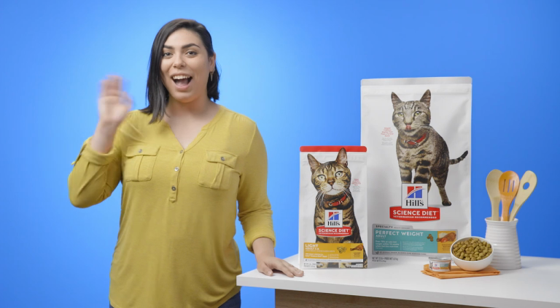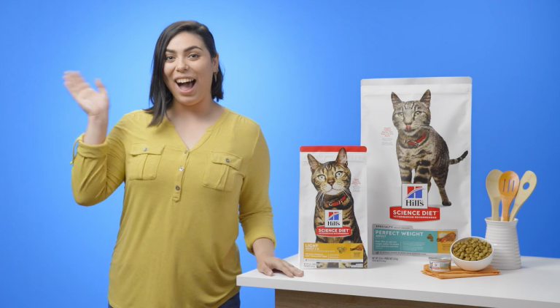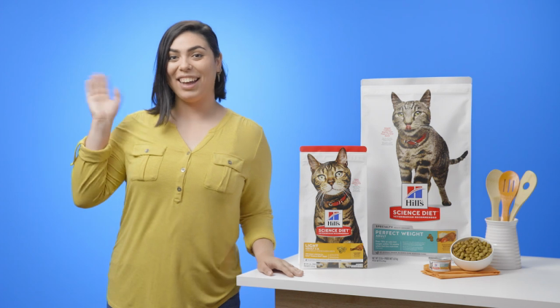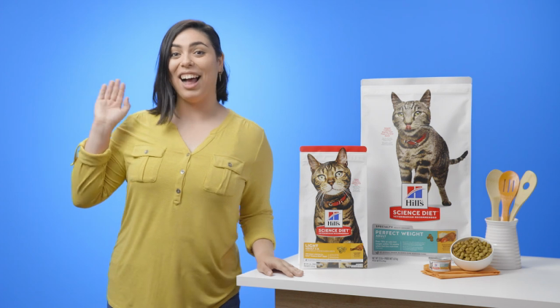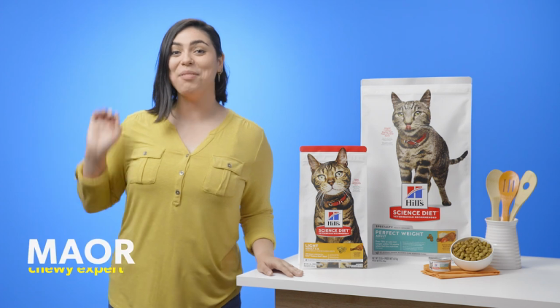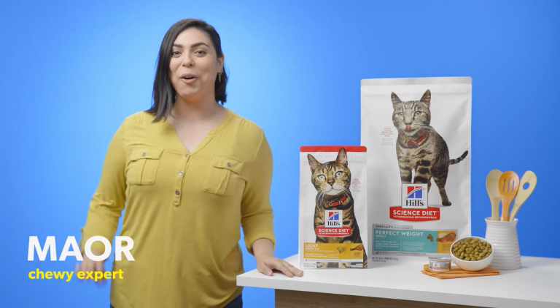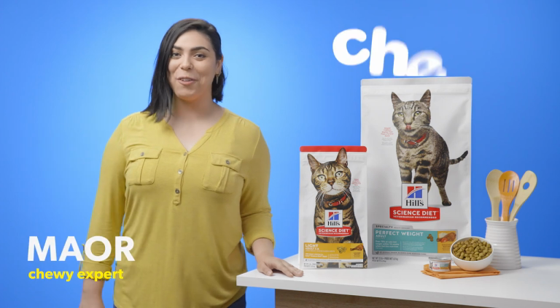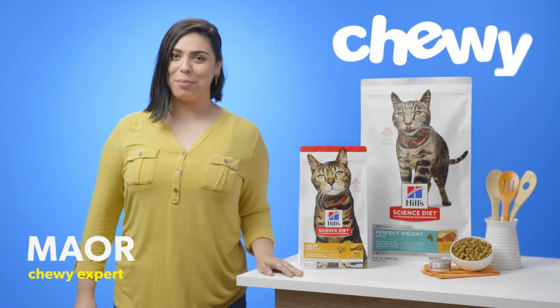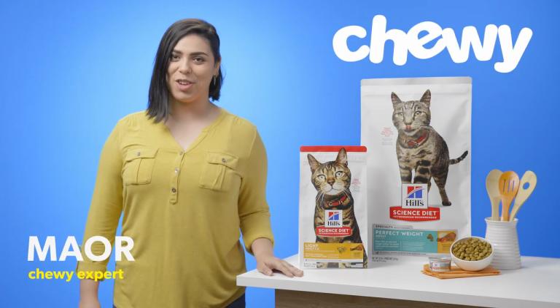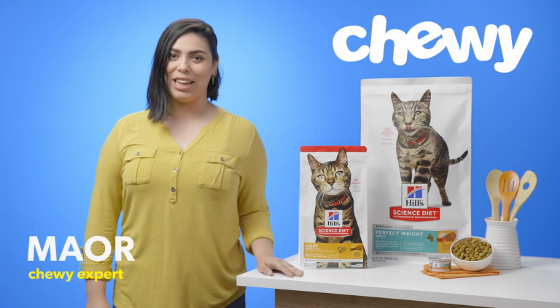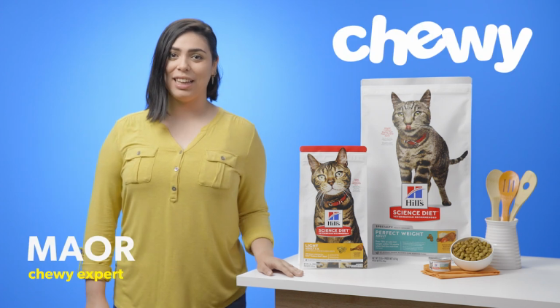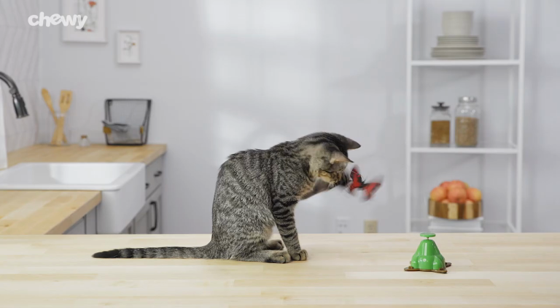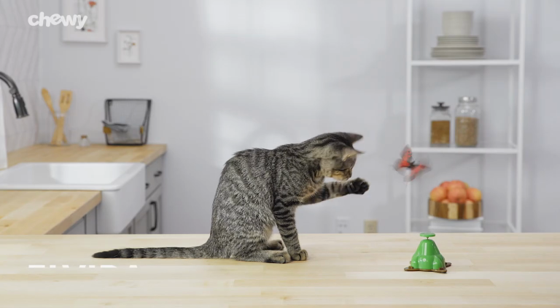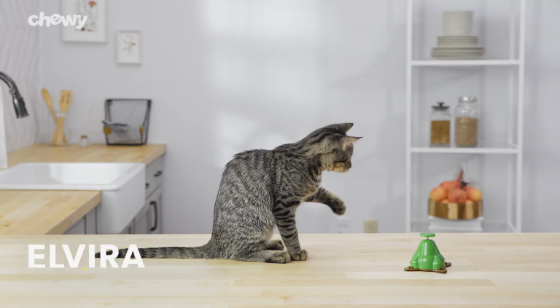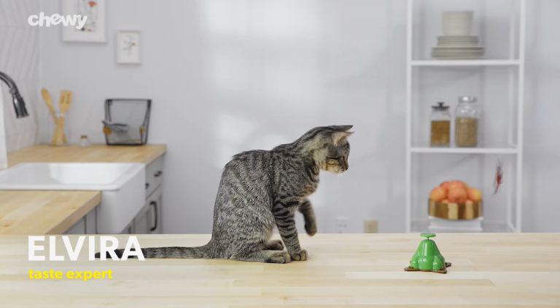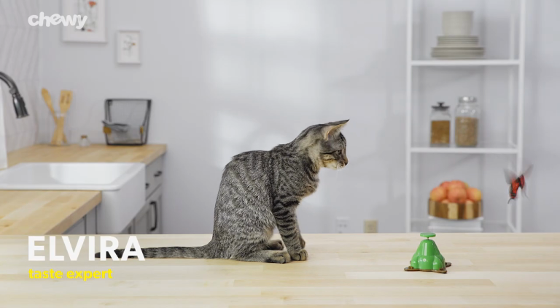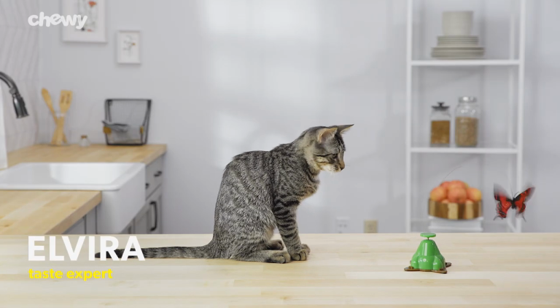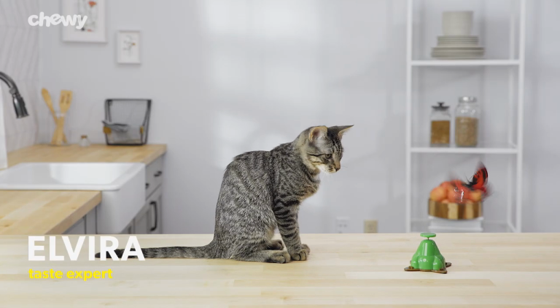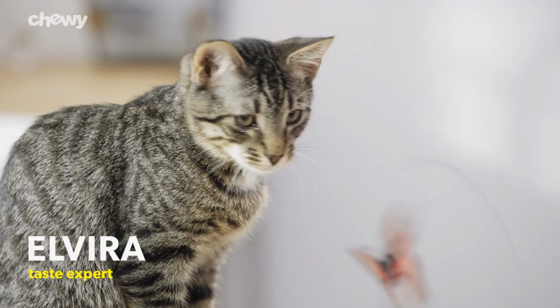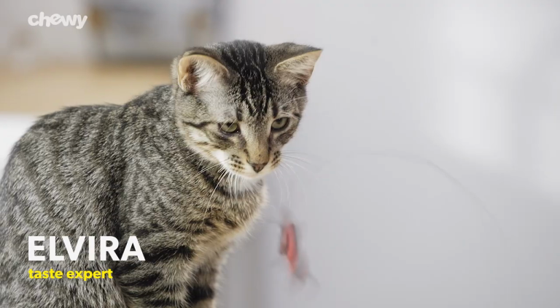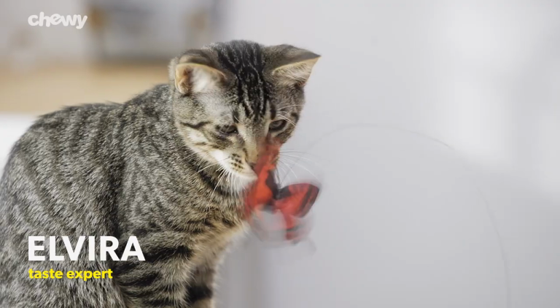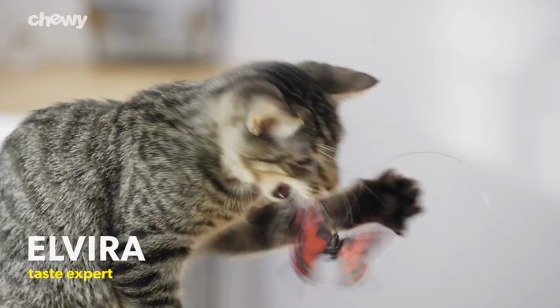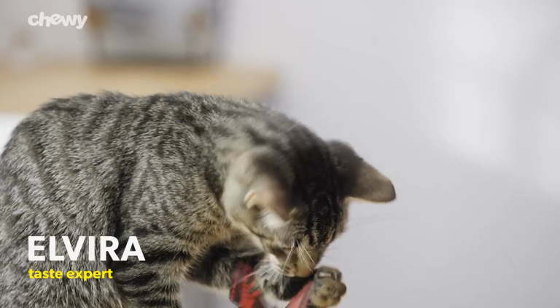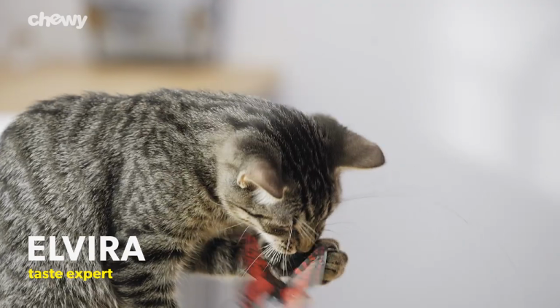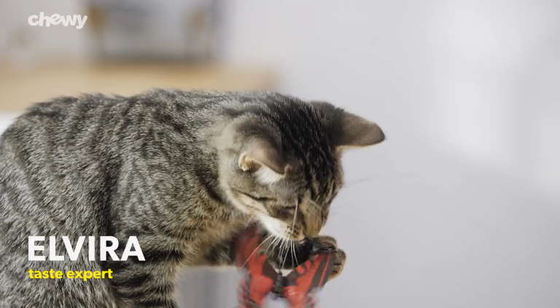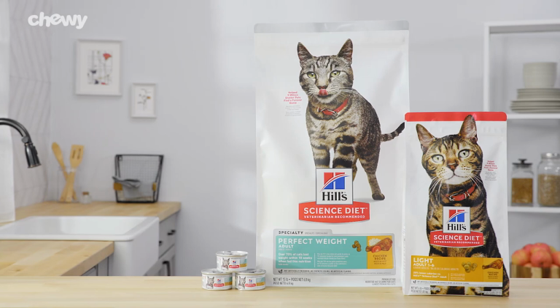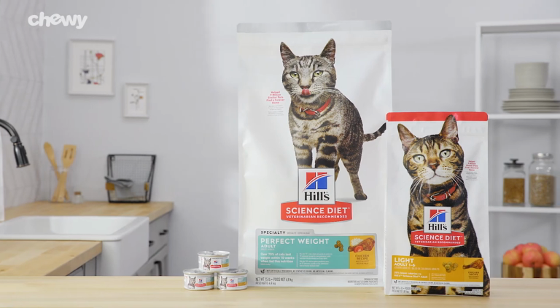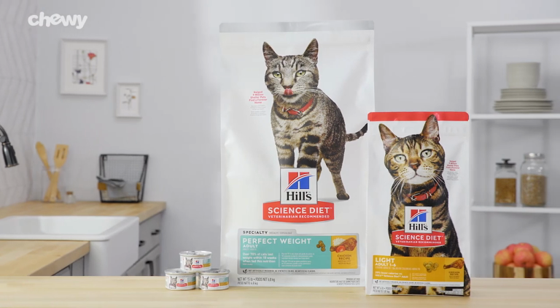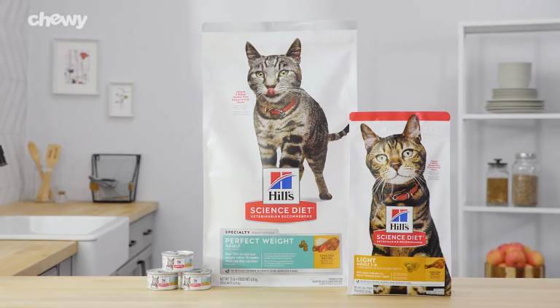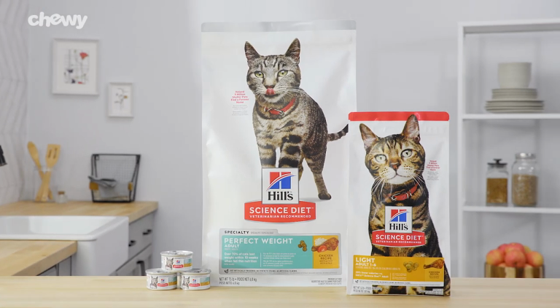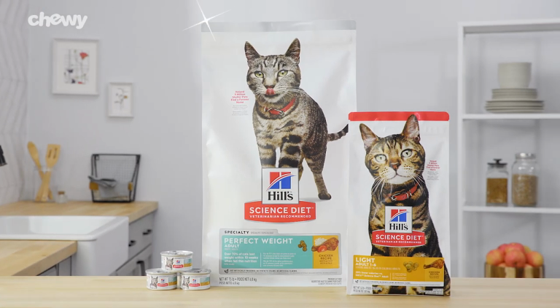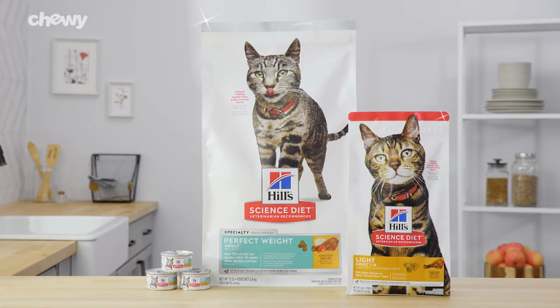Hi, I'm Maor from Chewy. Need cat food to support your kitty's special needs? Try Hill's Science Diet.